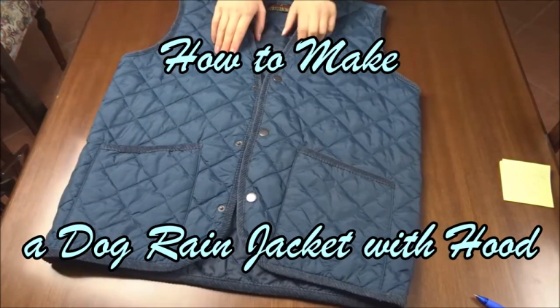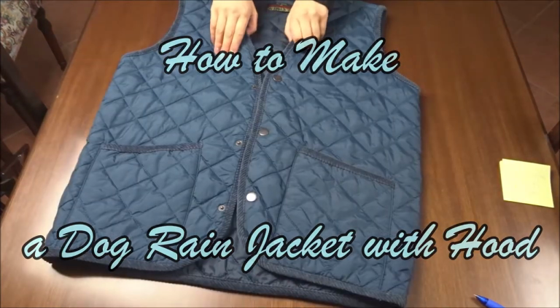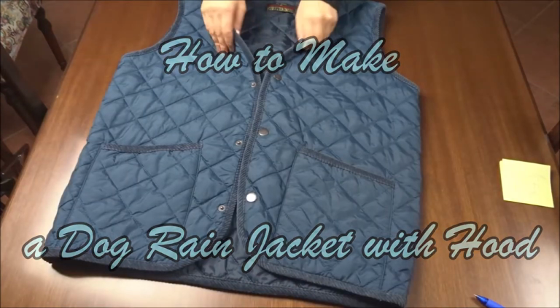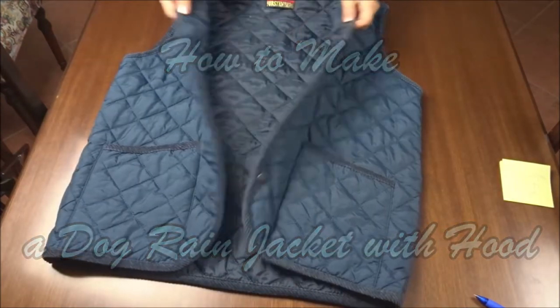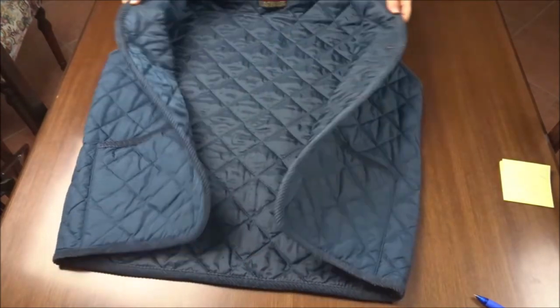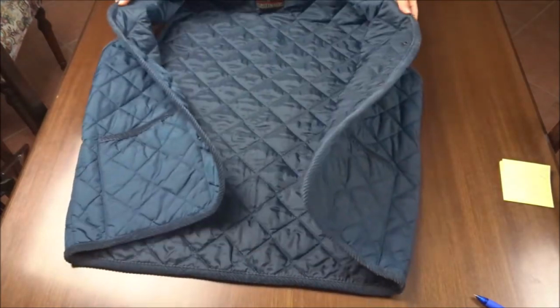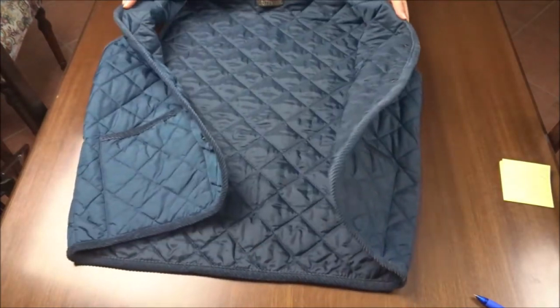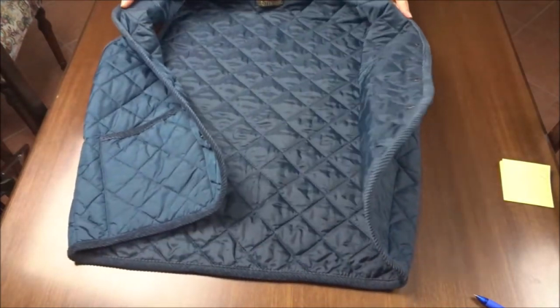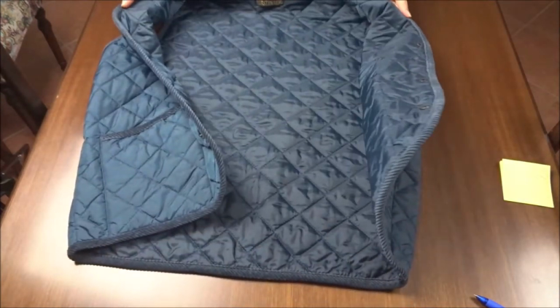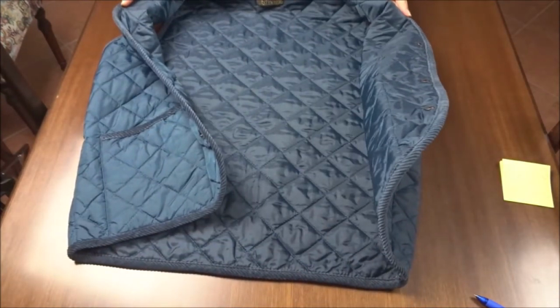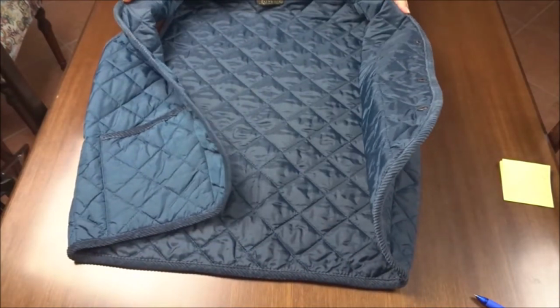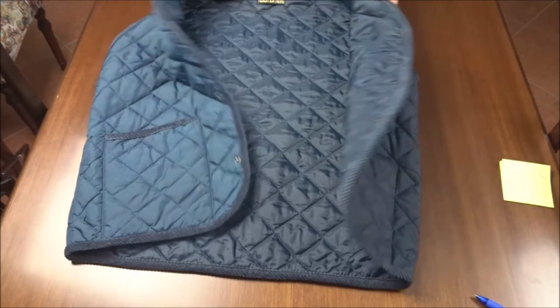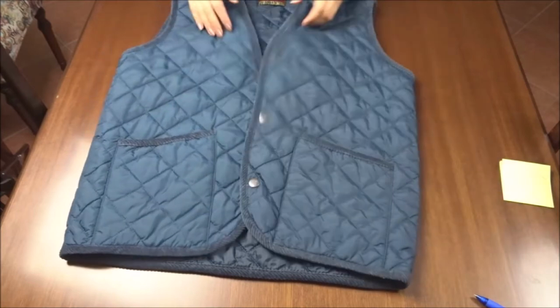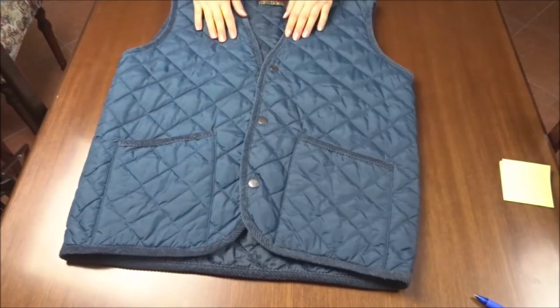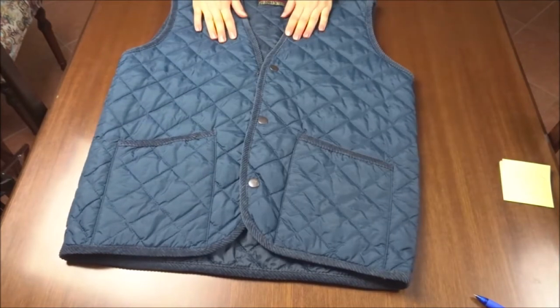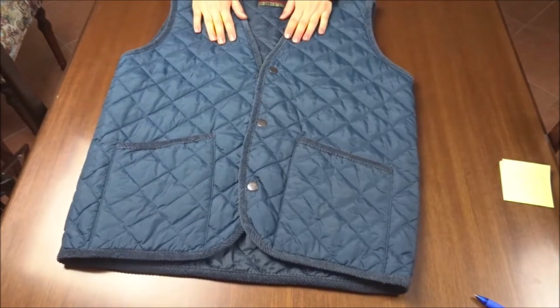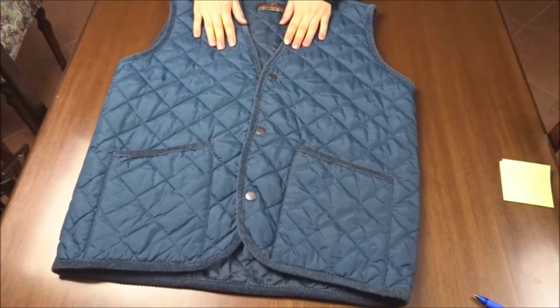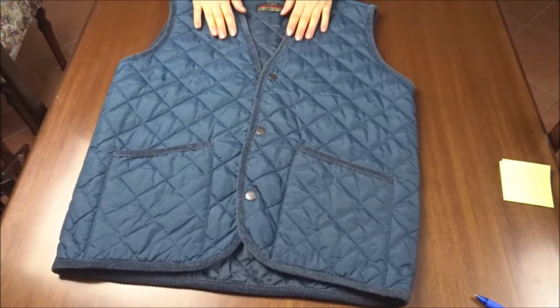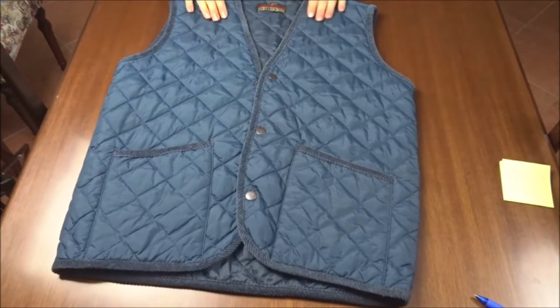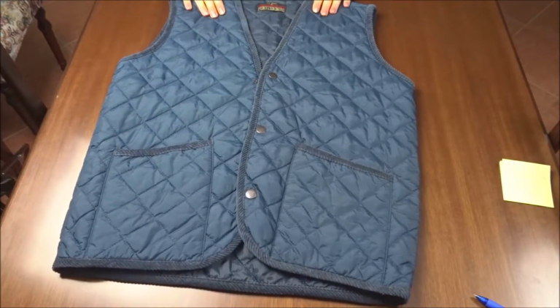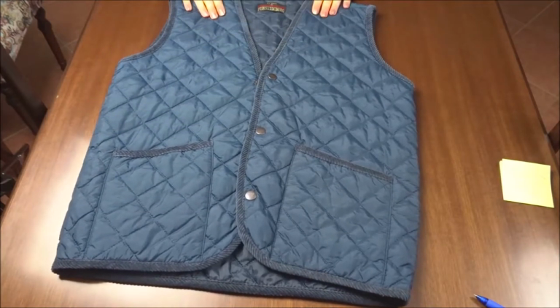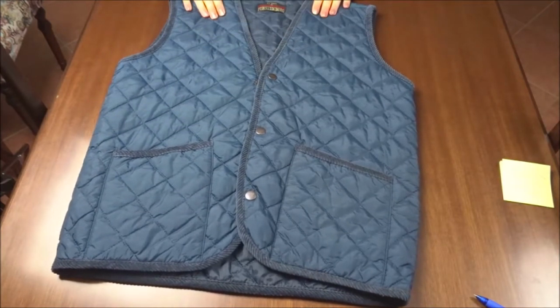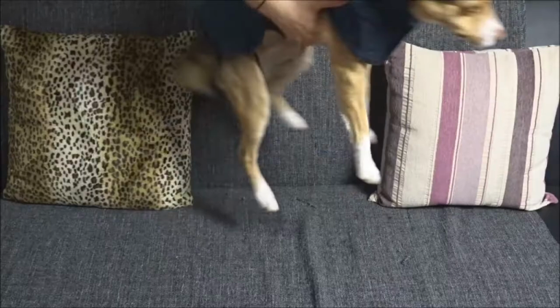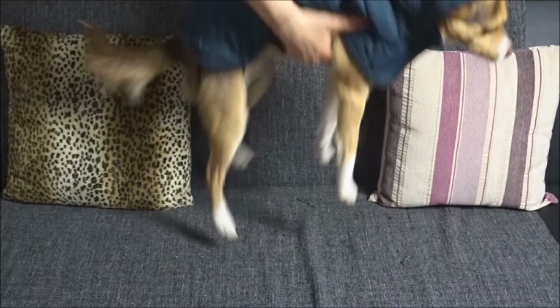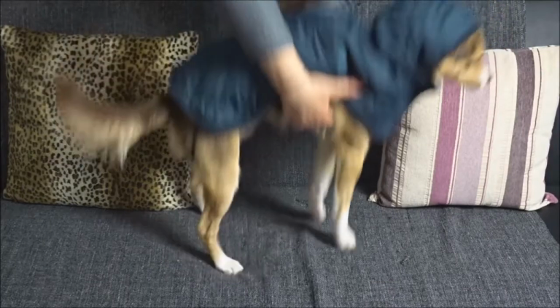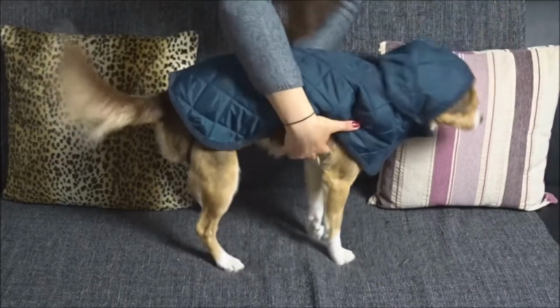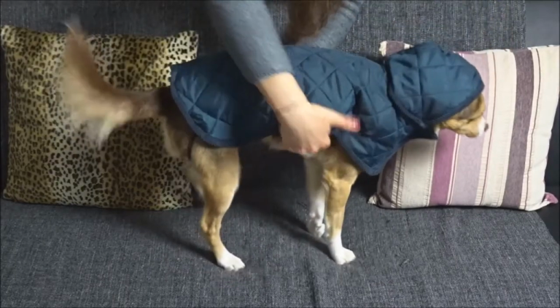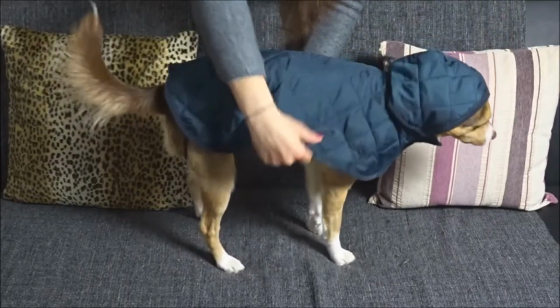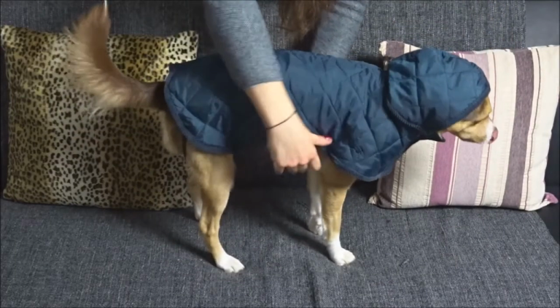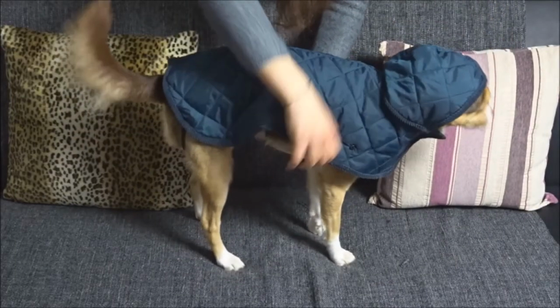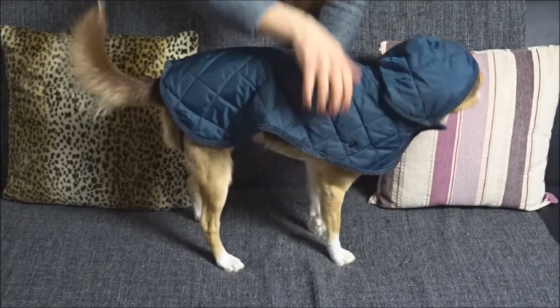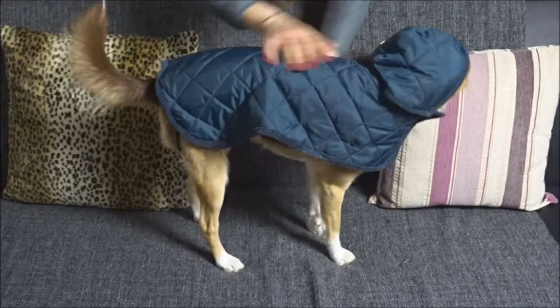Hey everyone! Today we are upcycling this old vest into a dog rain jacket with a hood.